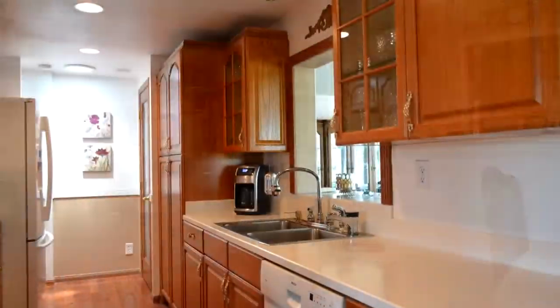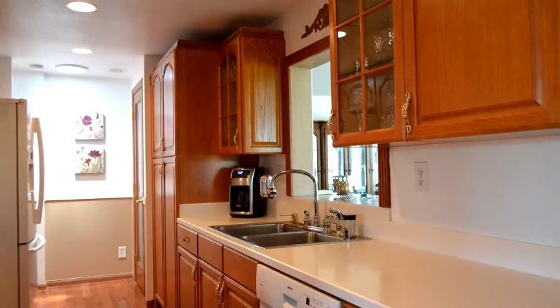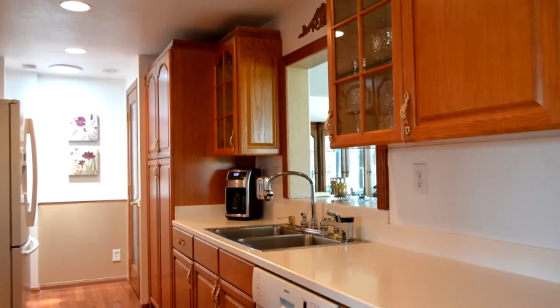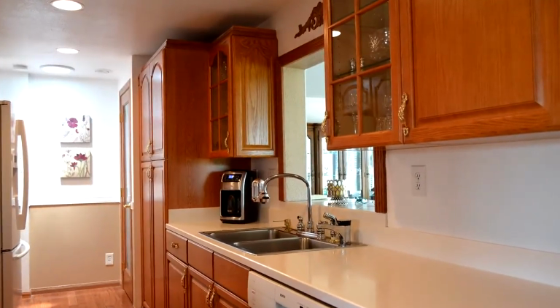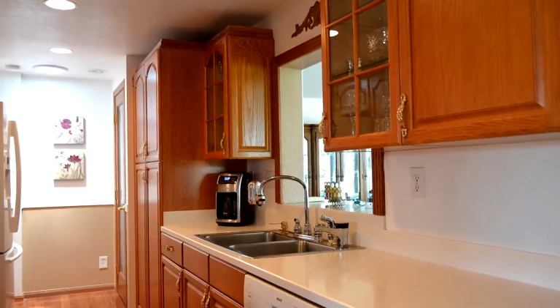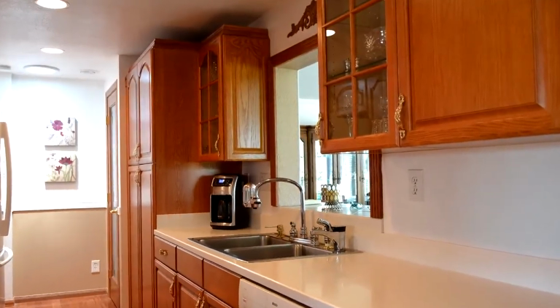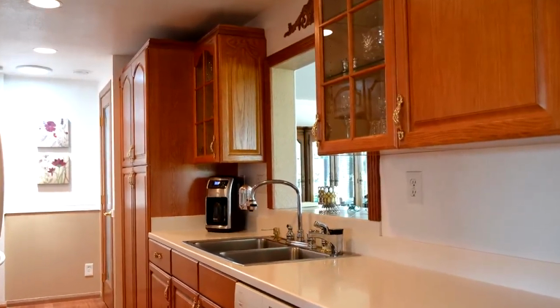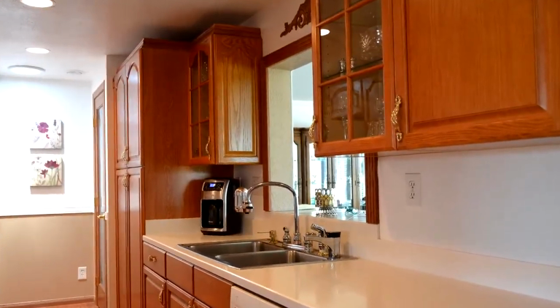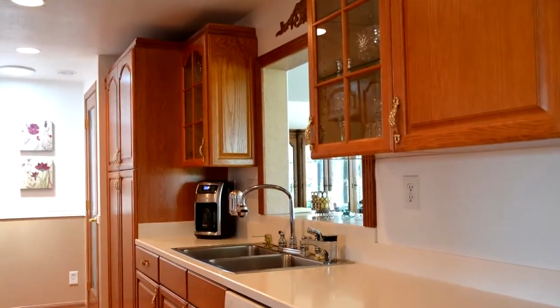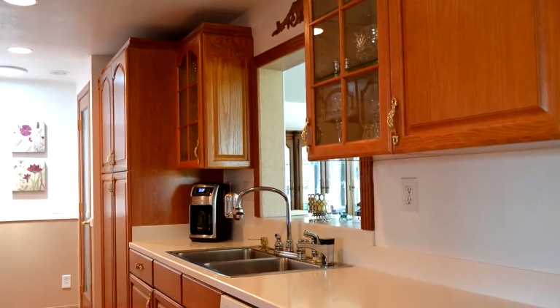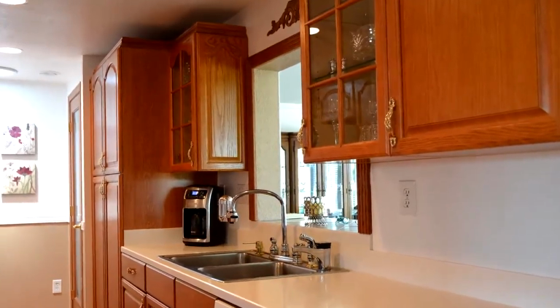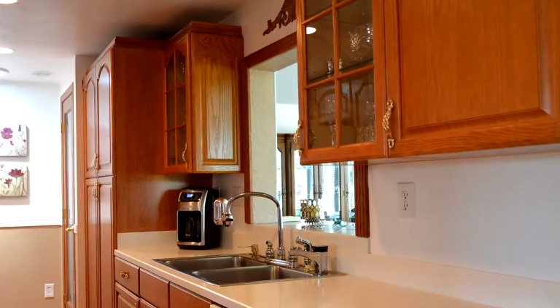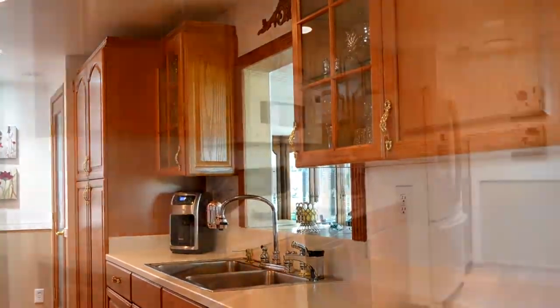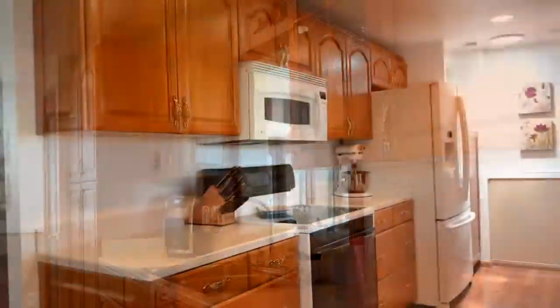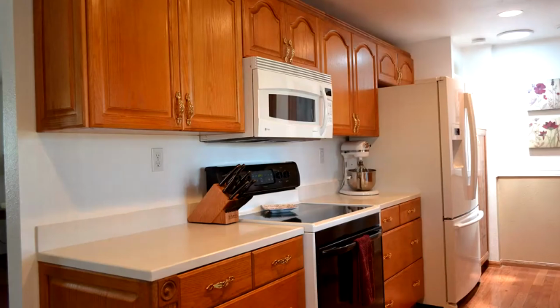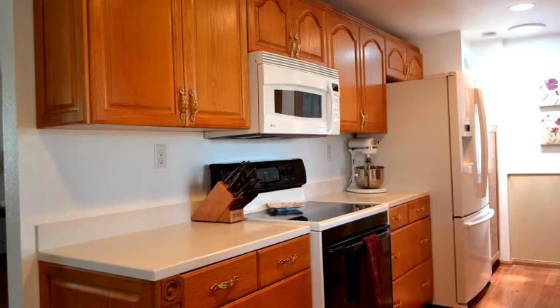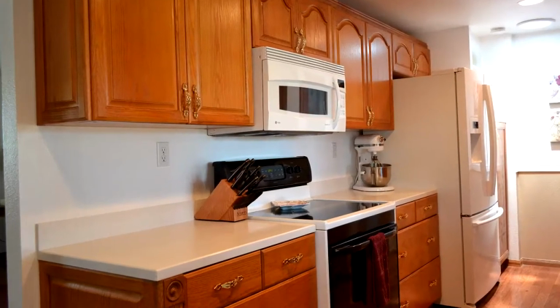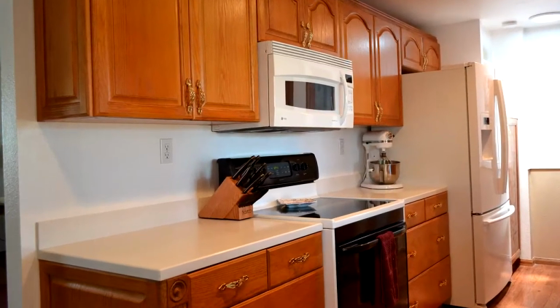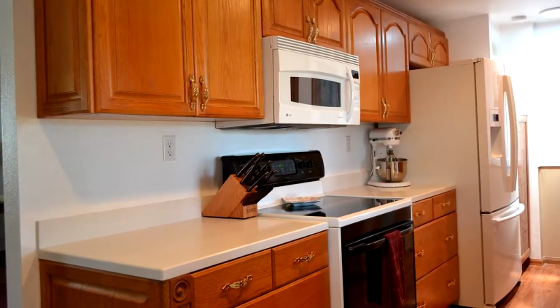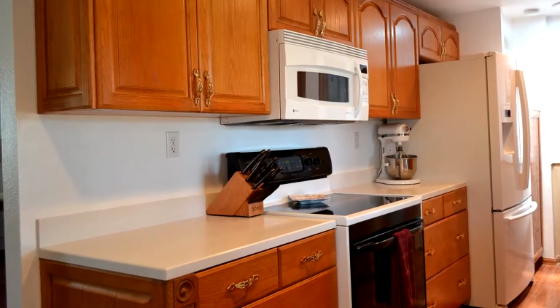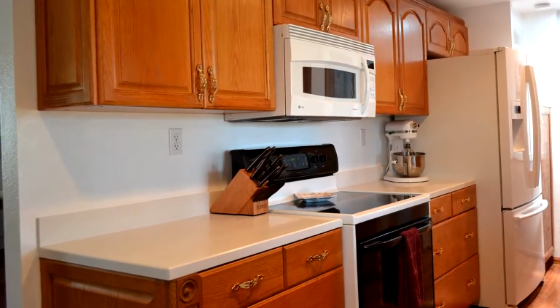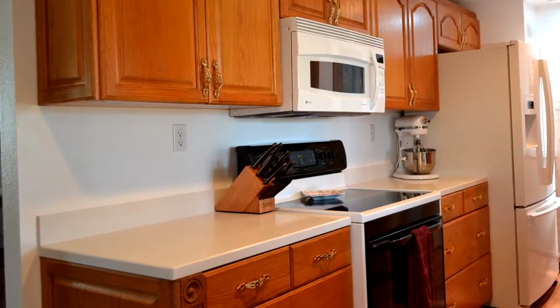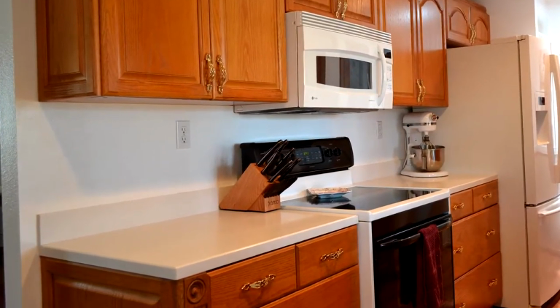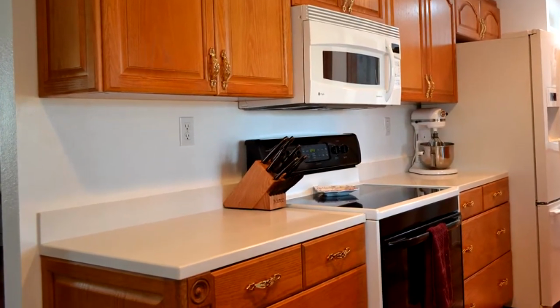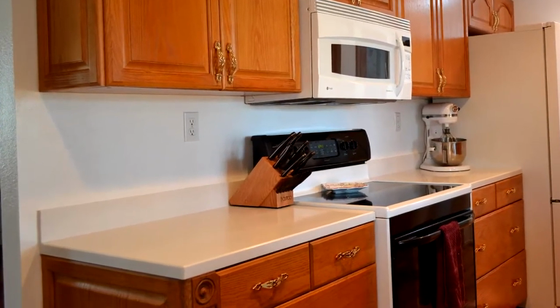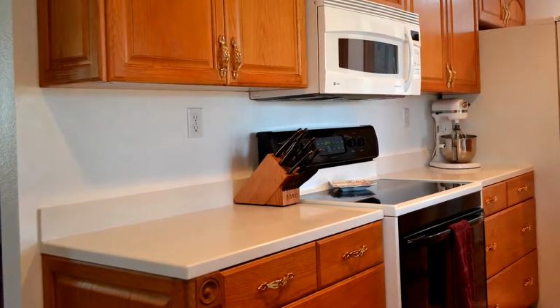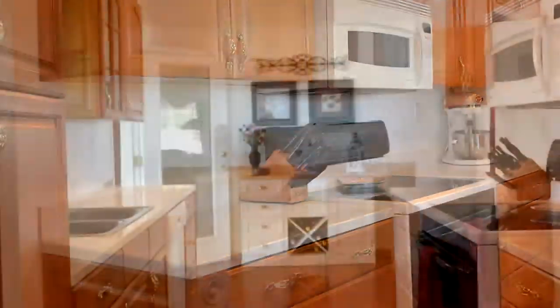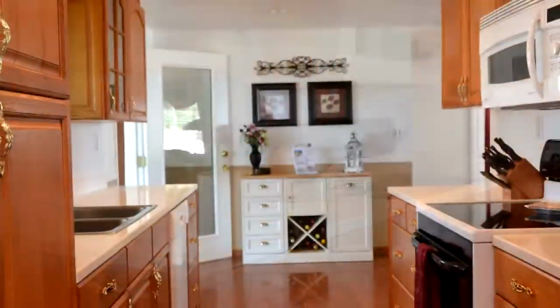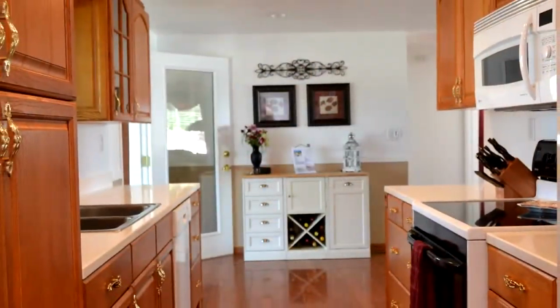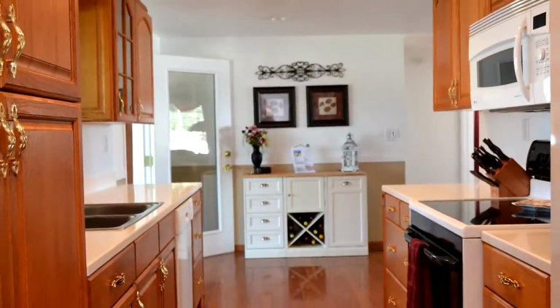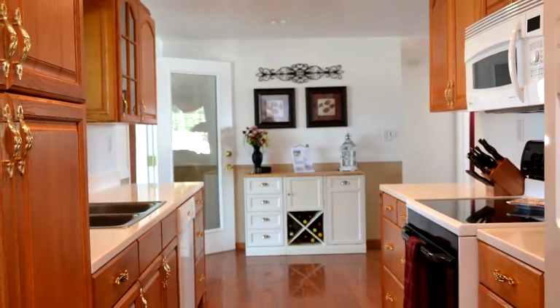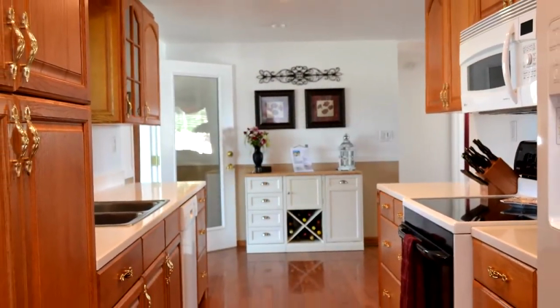The kitchen has upgraded countertops, cabinets, and a beautiful floor and a nice walk-in pantry.